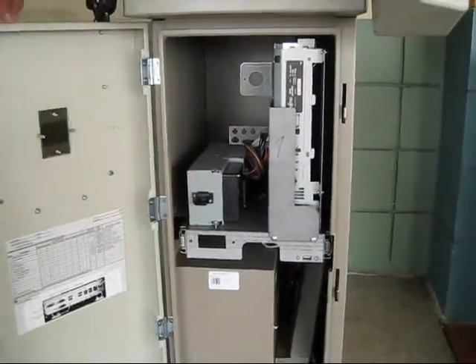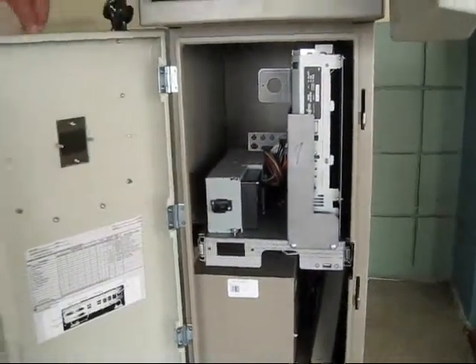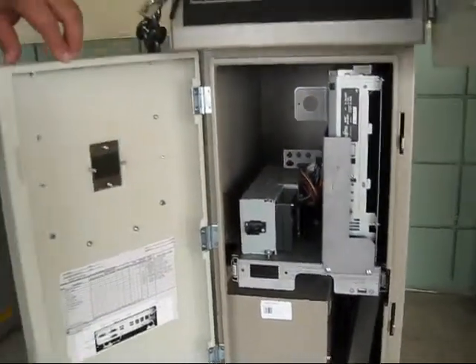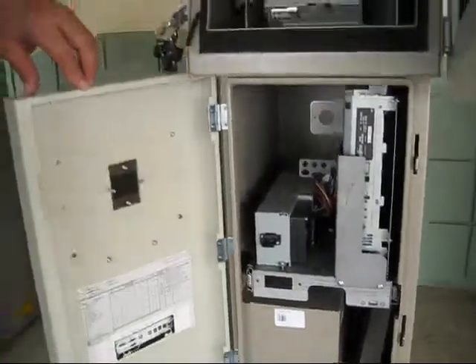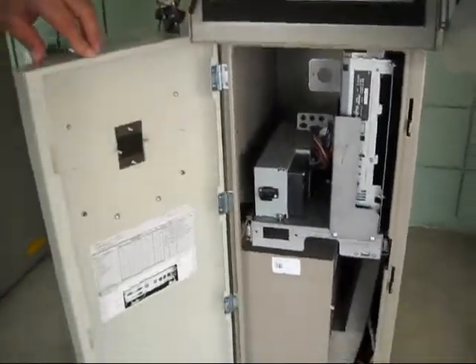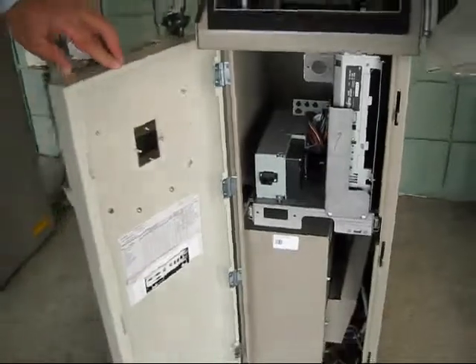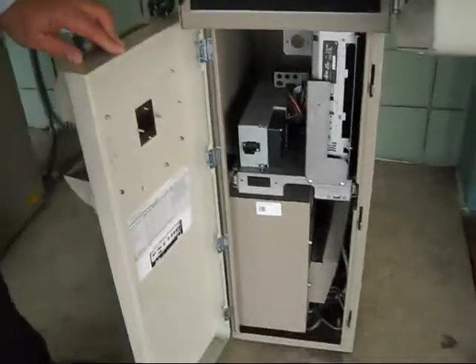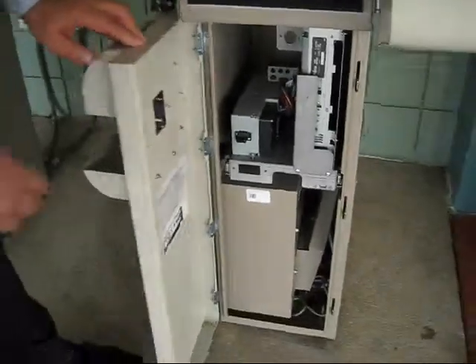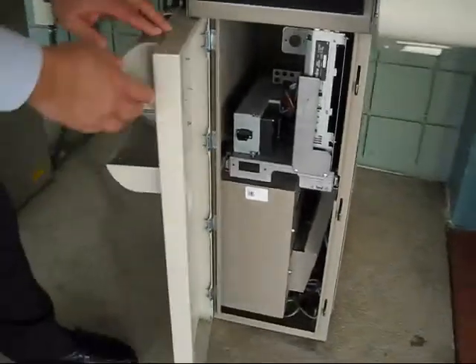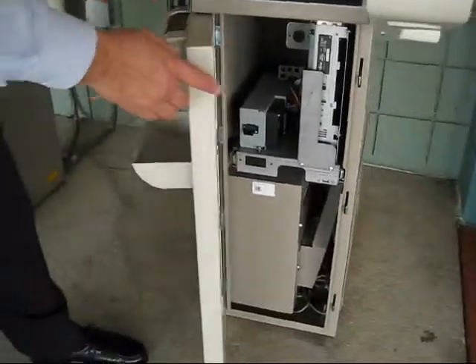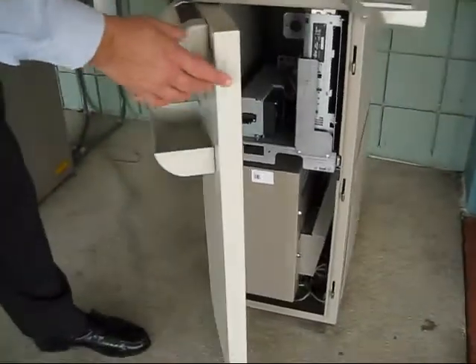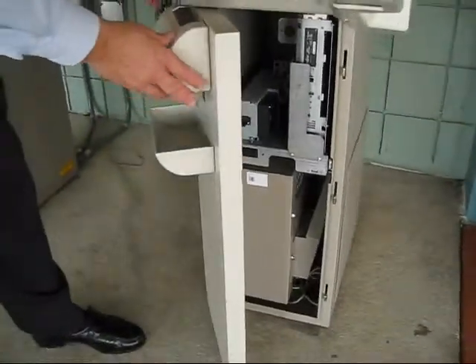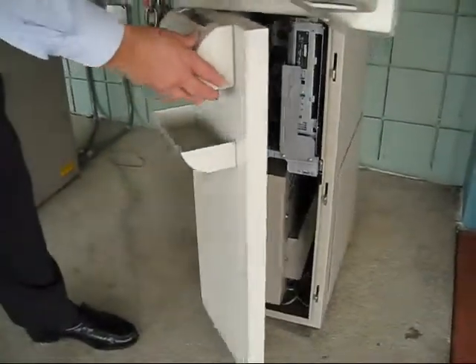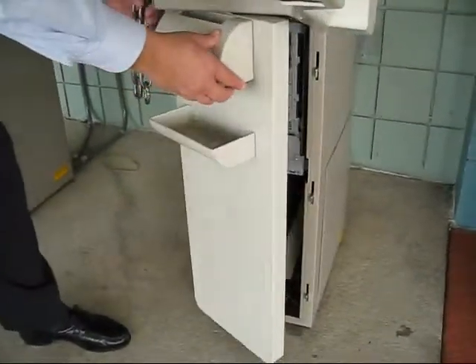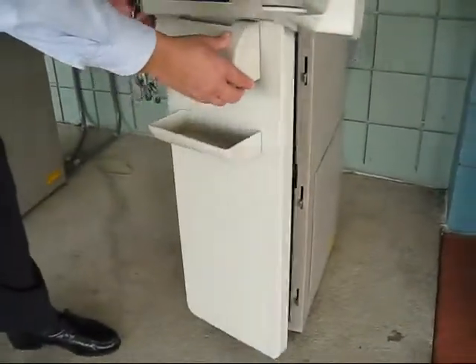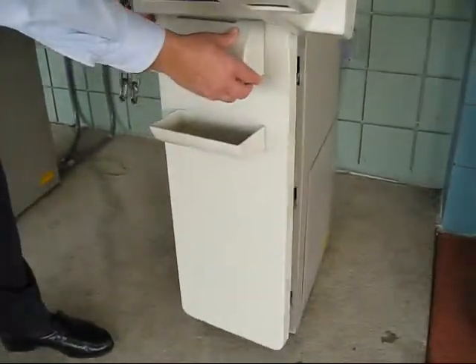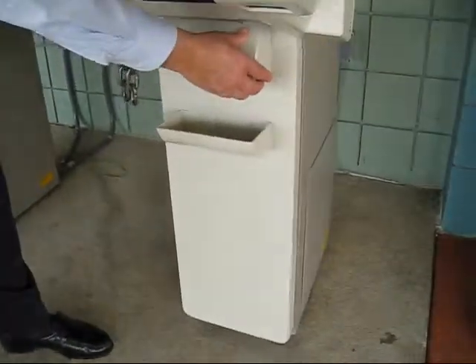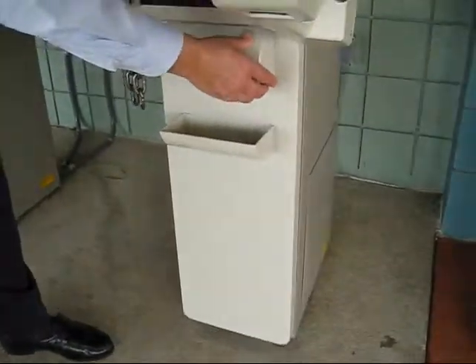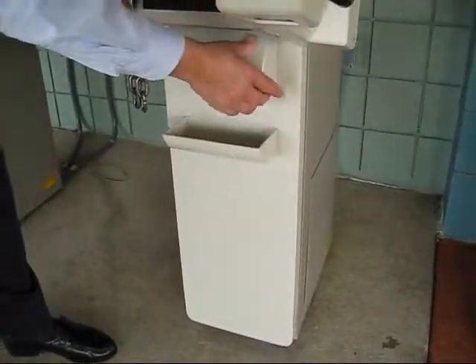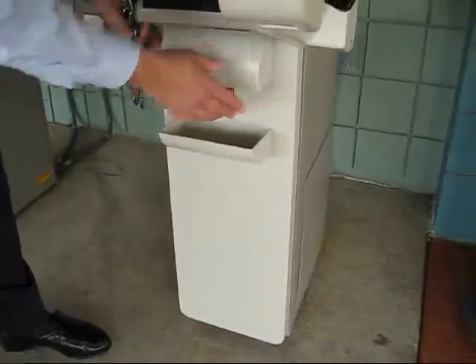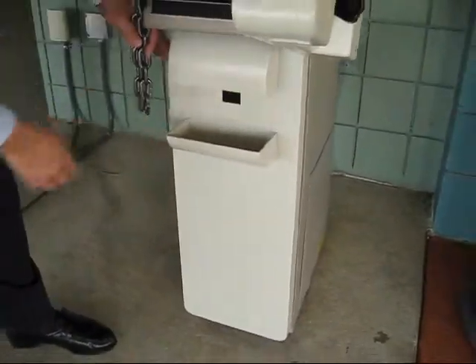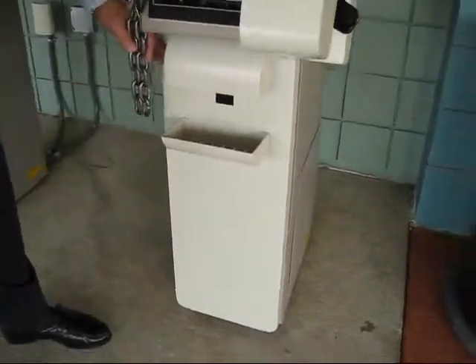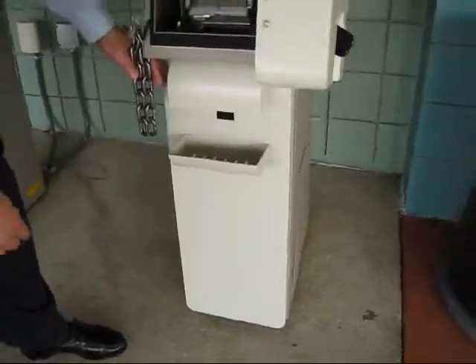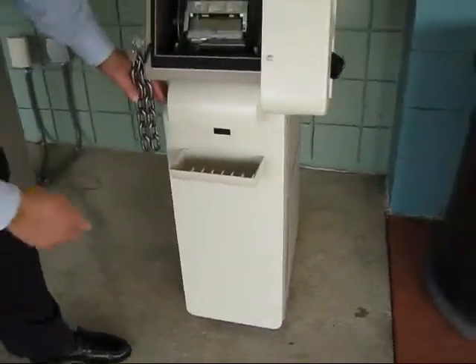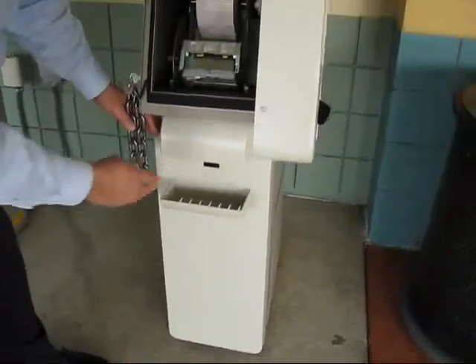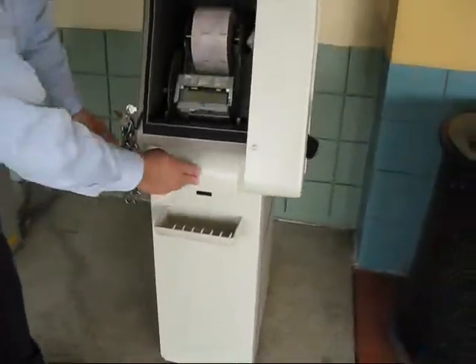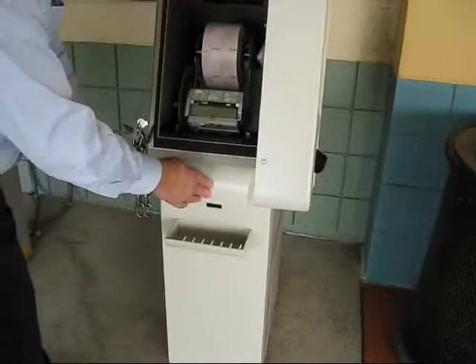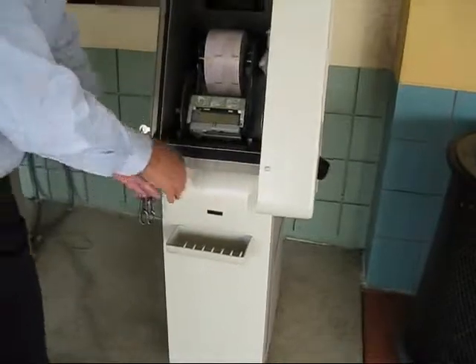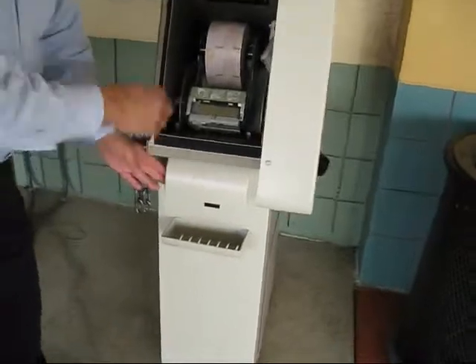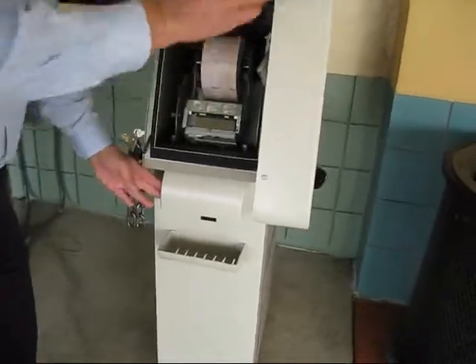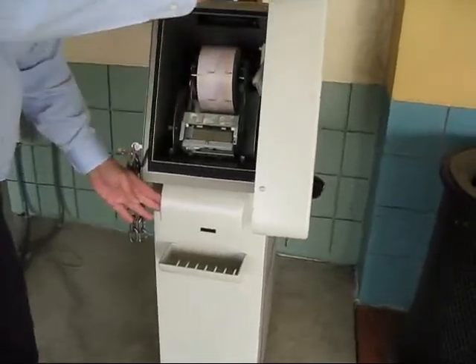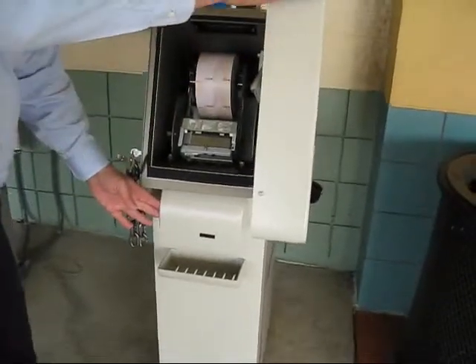It has a small footprint, and that concludes the demonstration of the USURF 150.